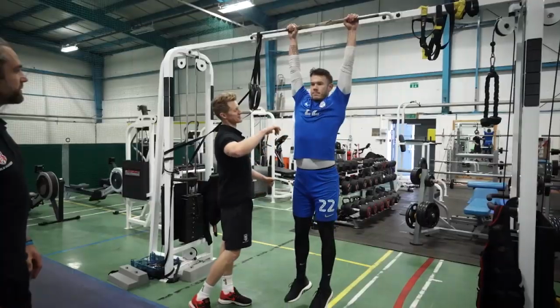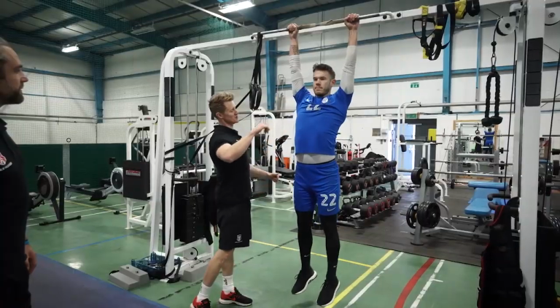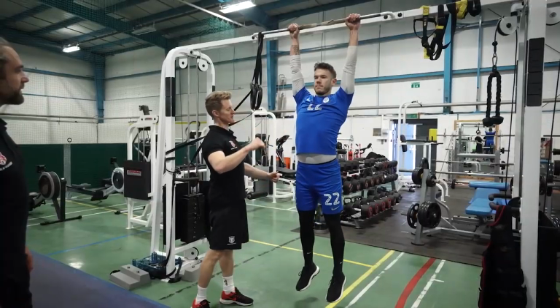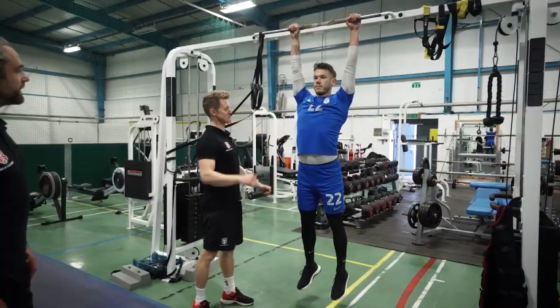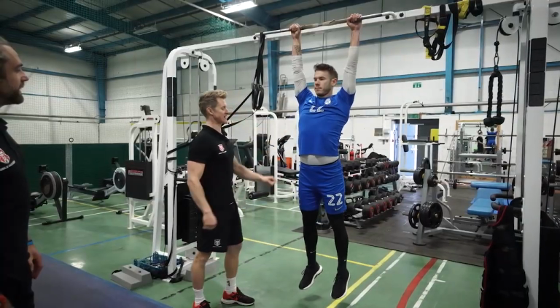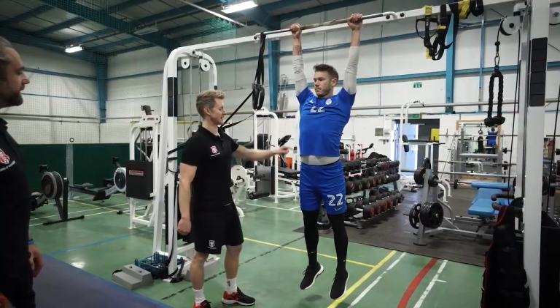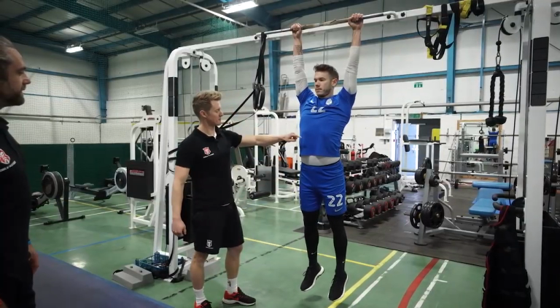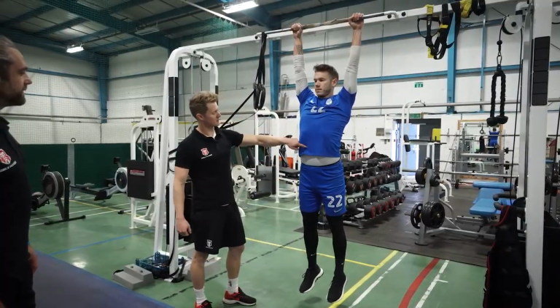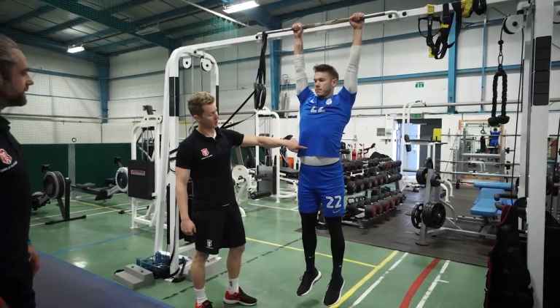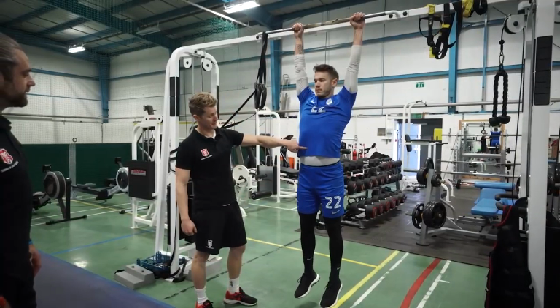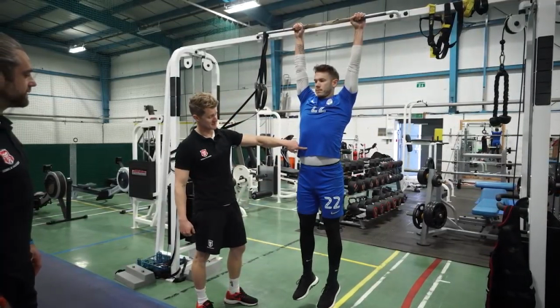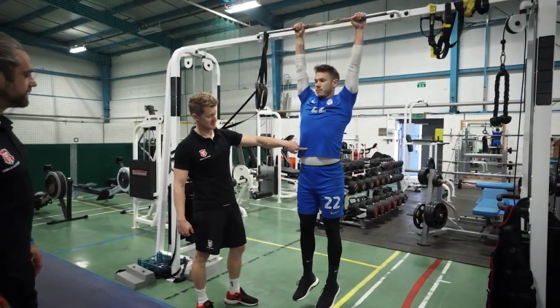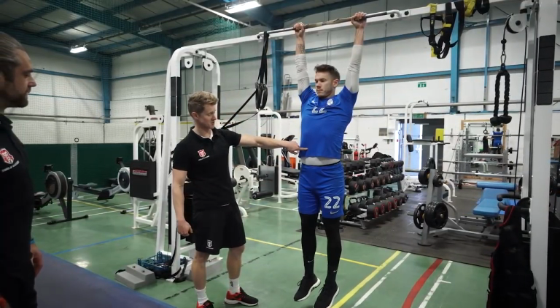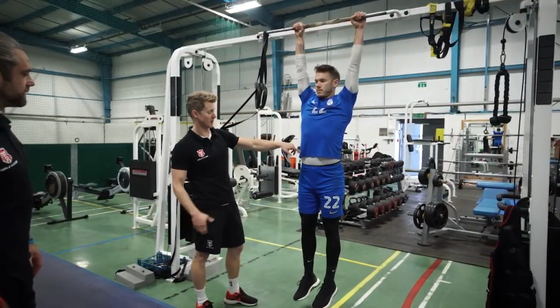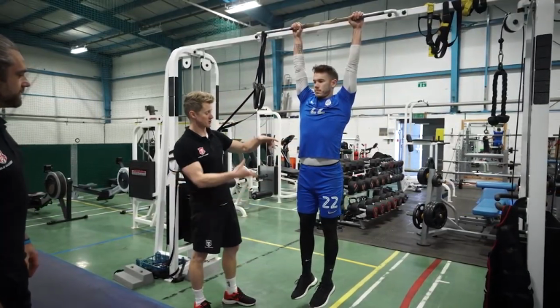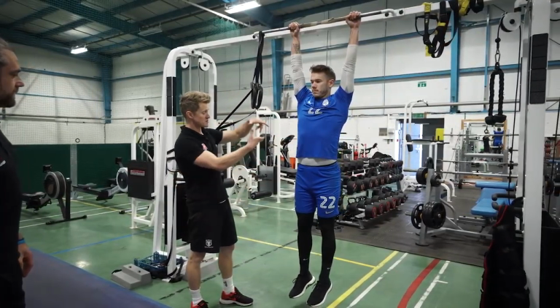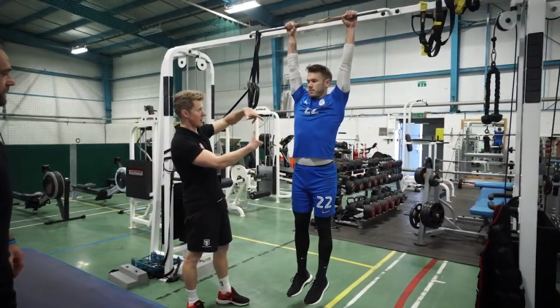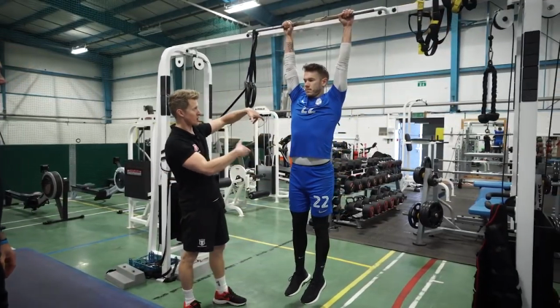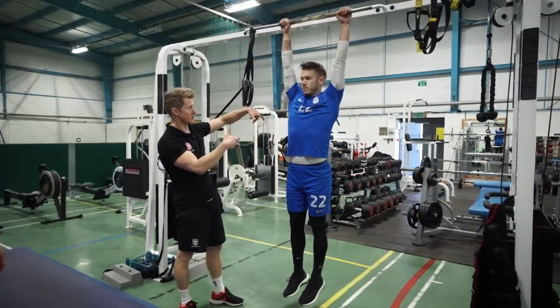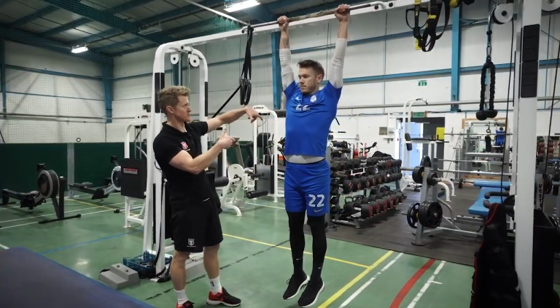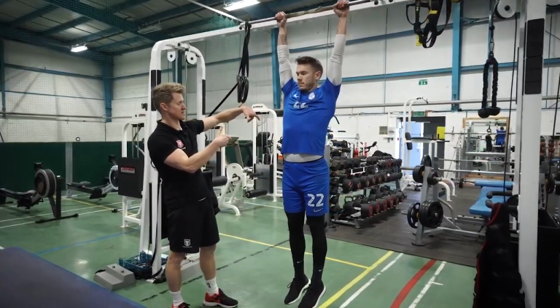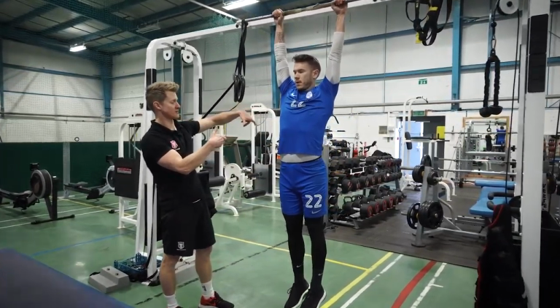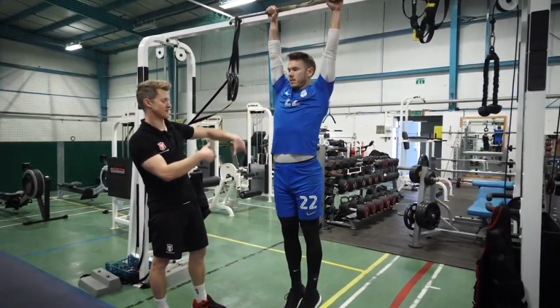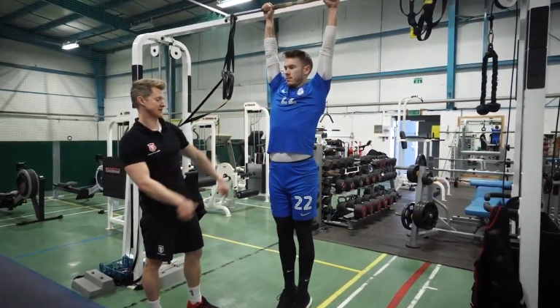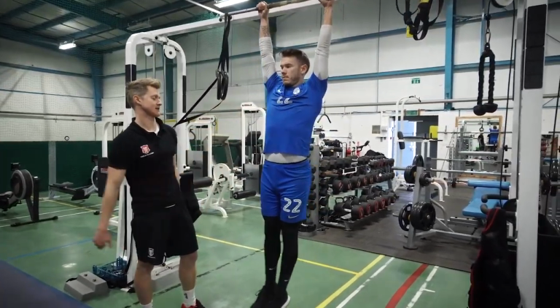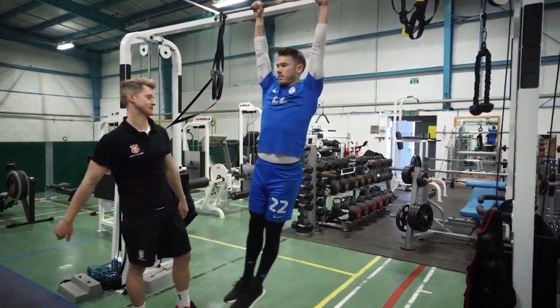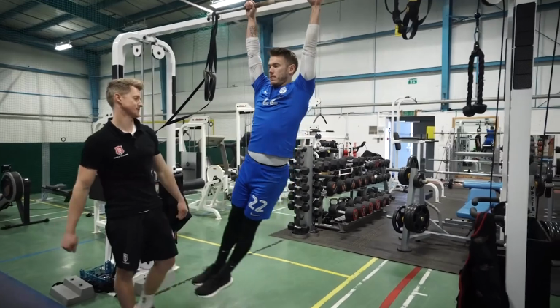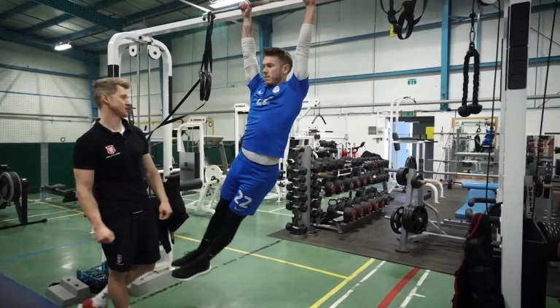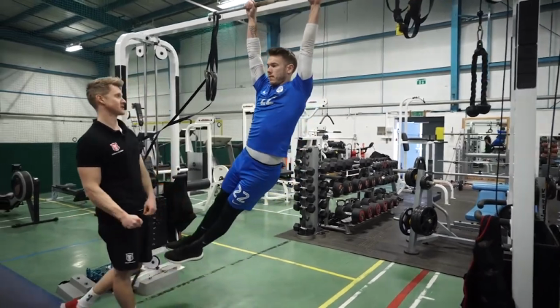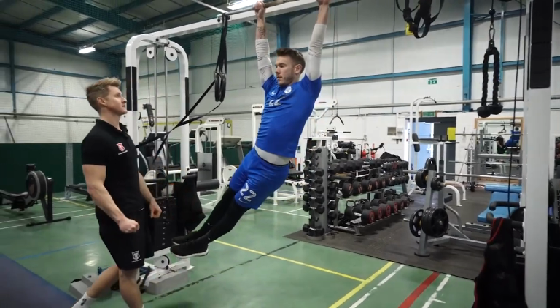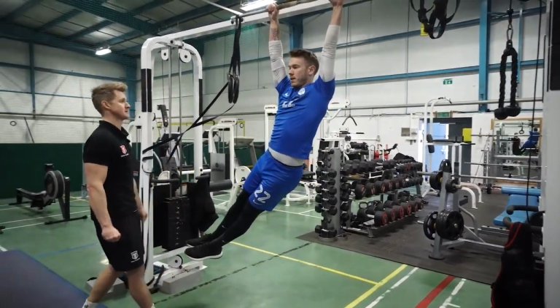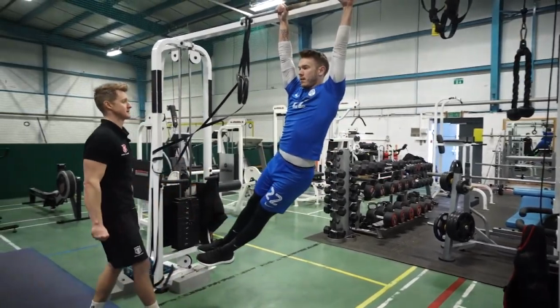Shoulder blades back and down, lock that midsection — use that hollow body position like we did for the handstands. Good, something like that.